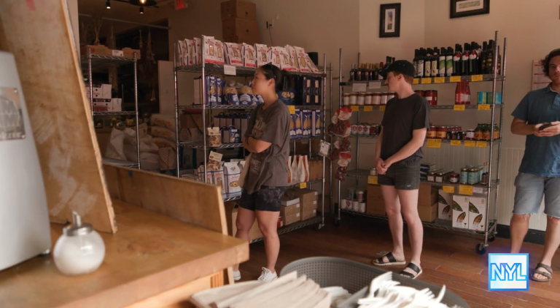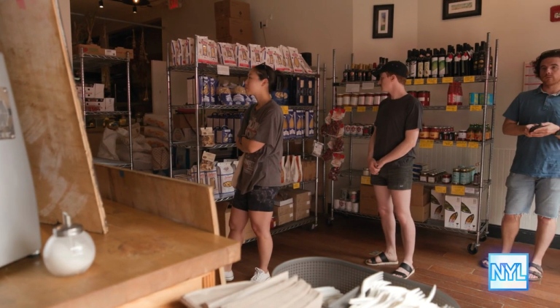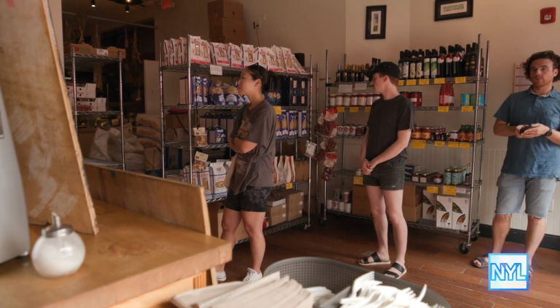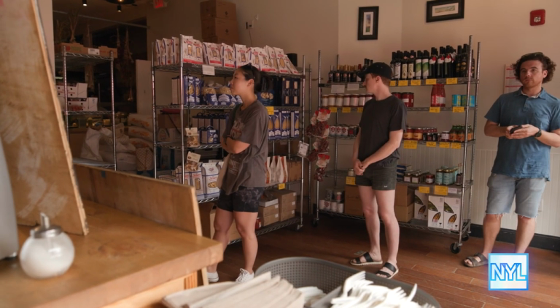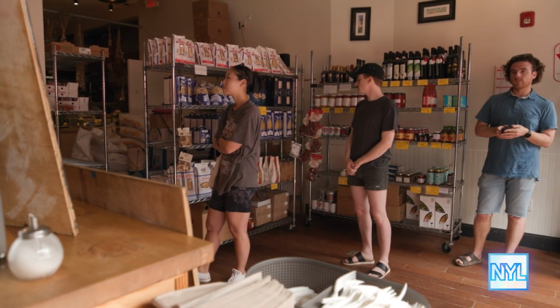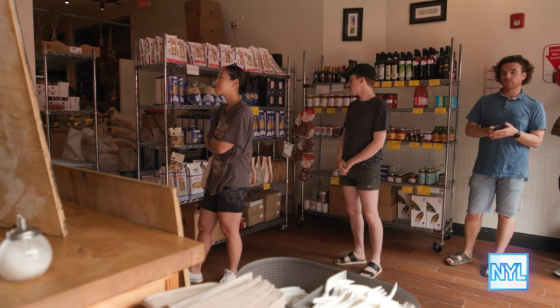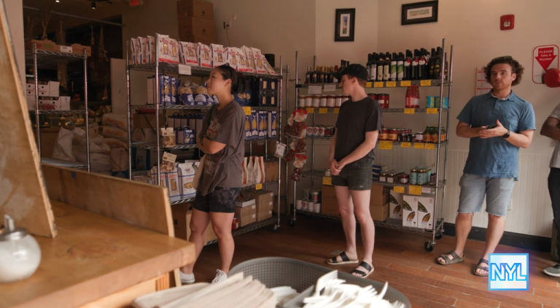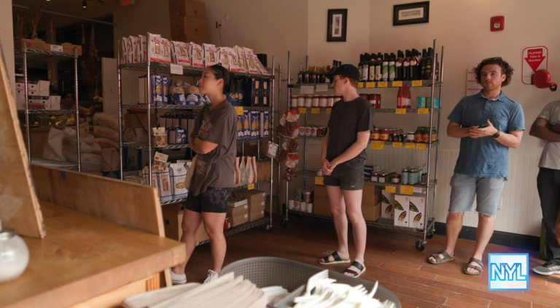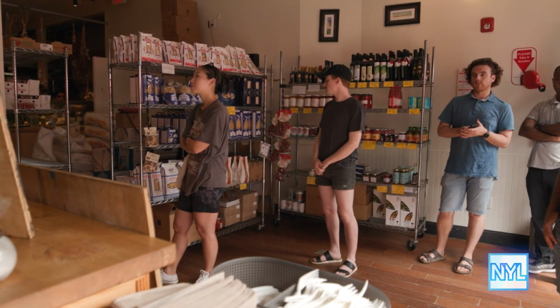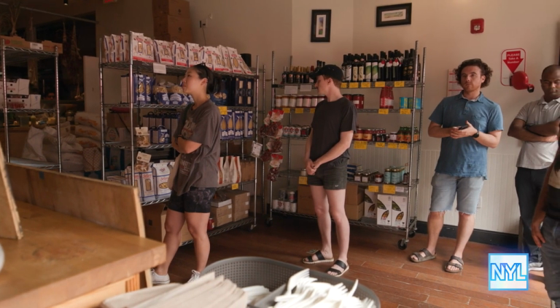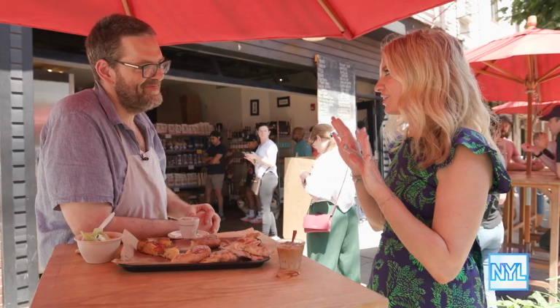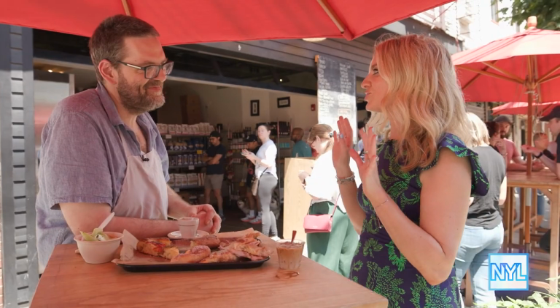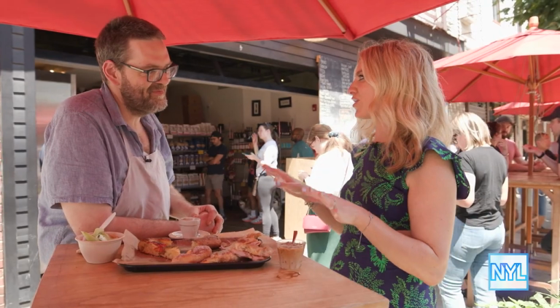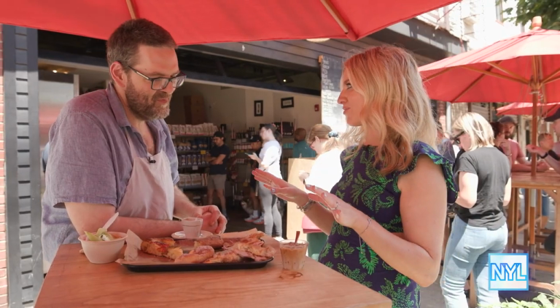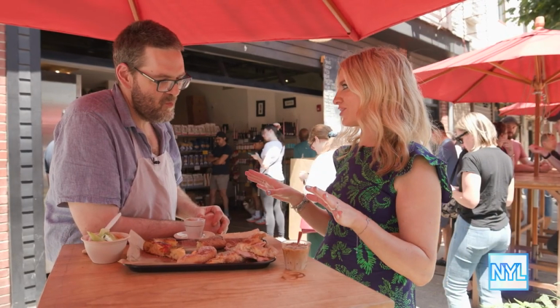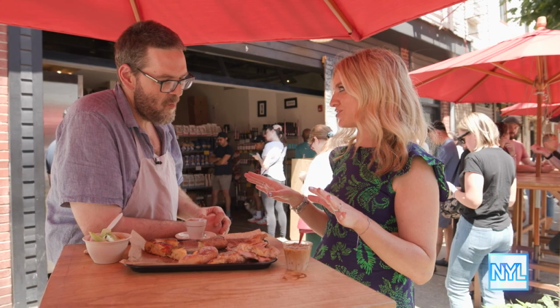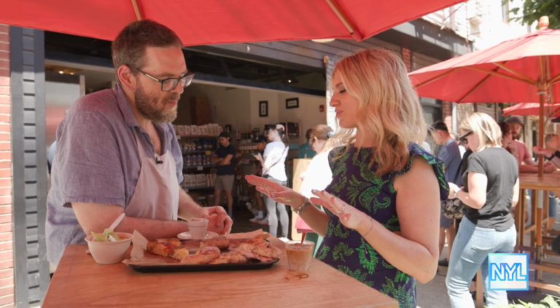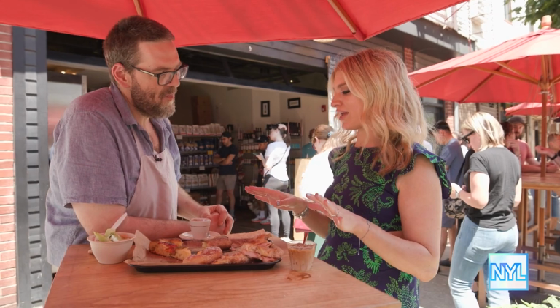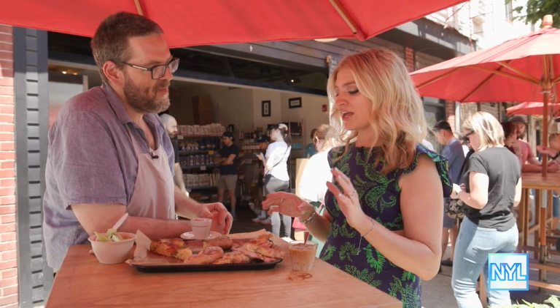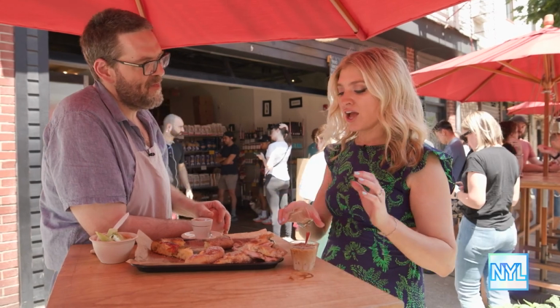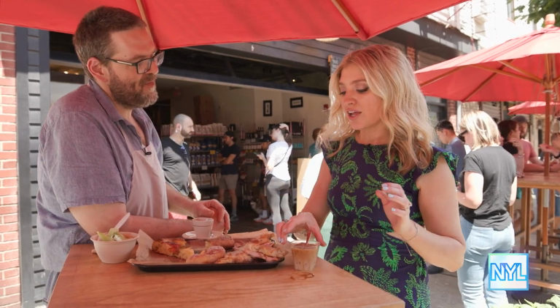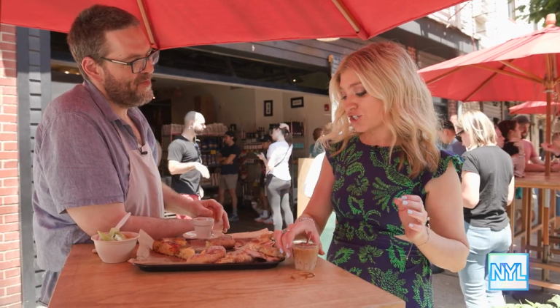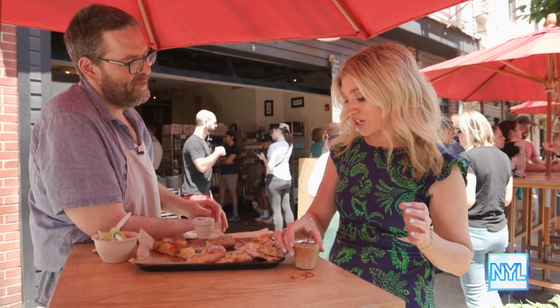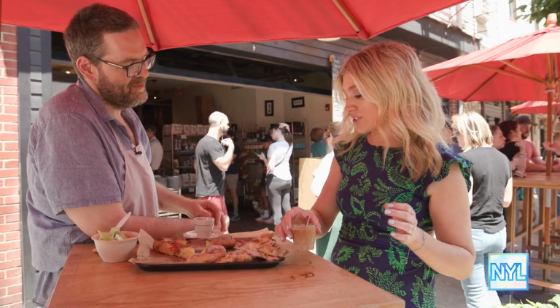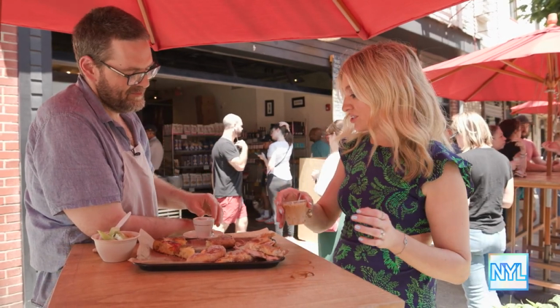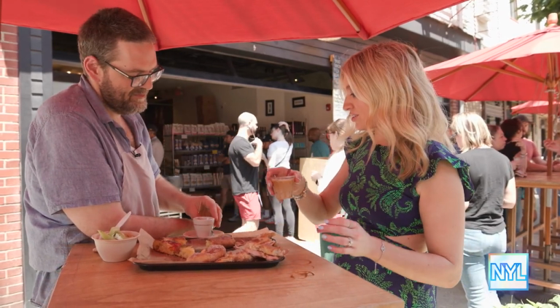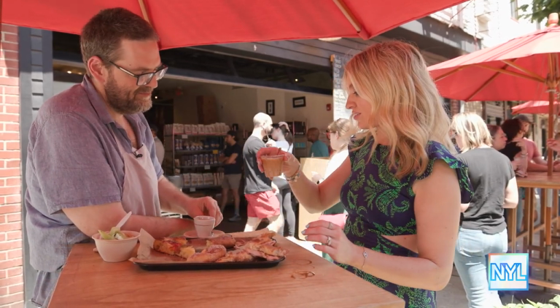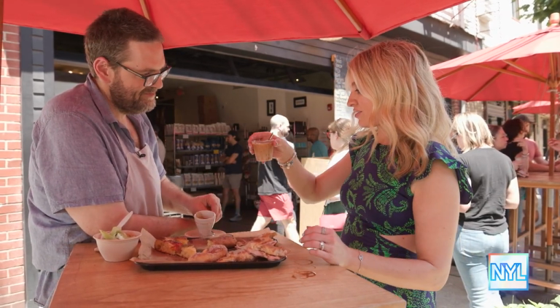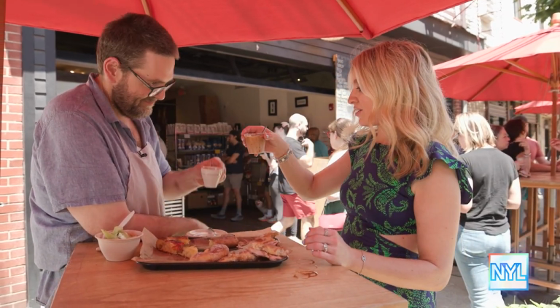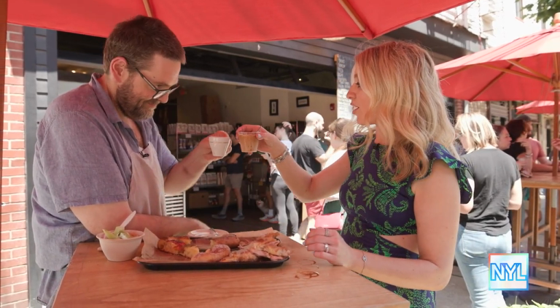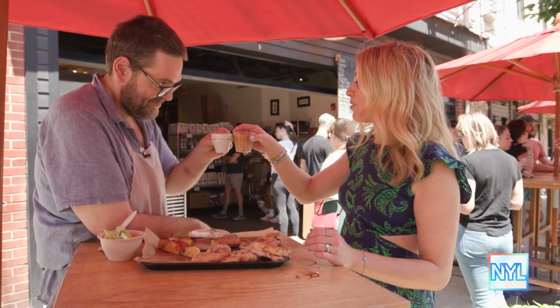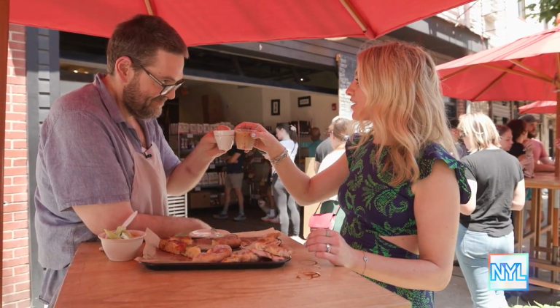Everybody needs to come get in line and try what they're doing here. Cheers. I'll be back.